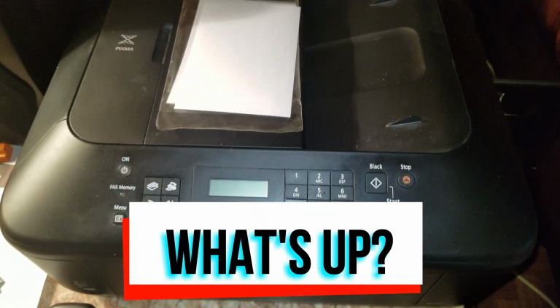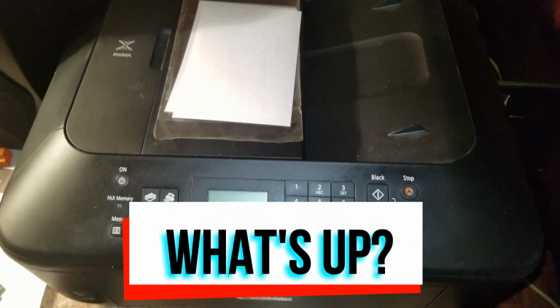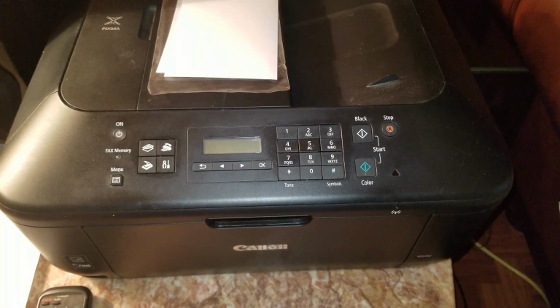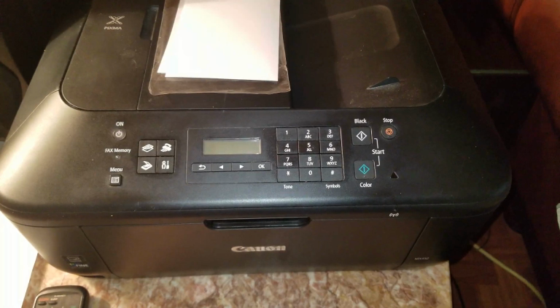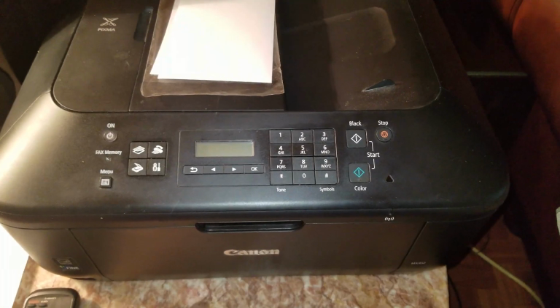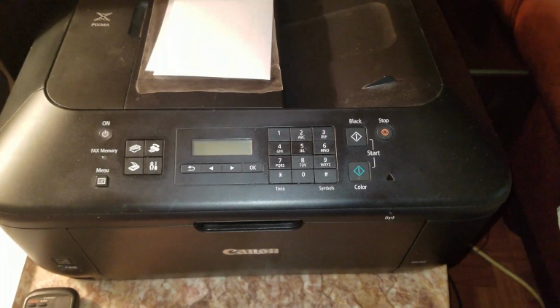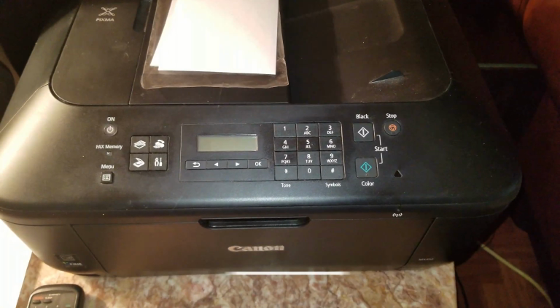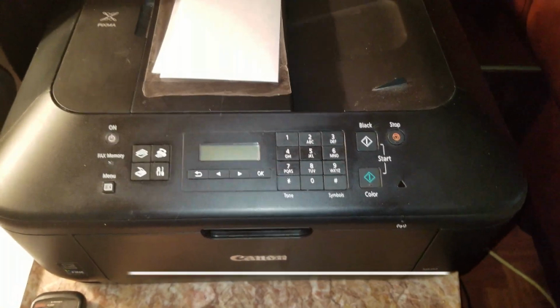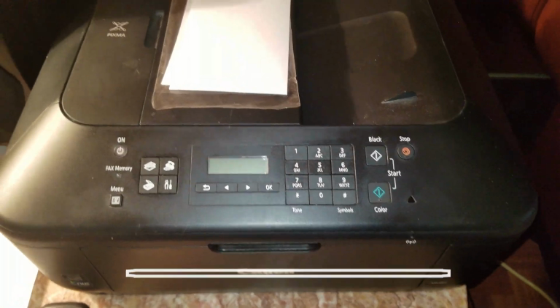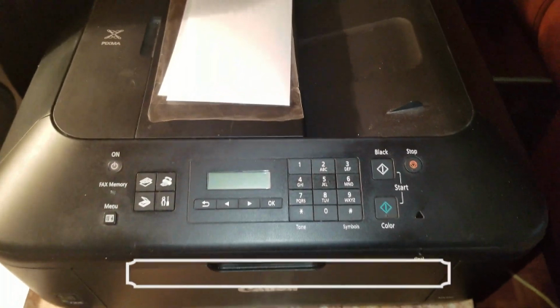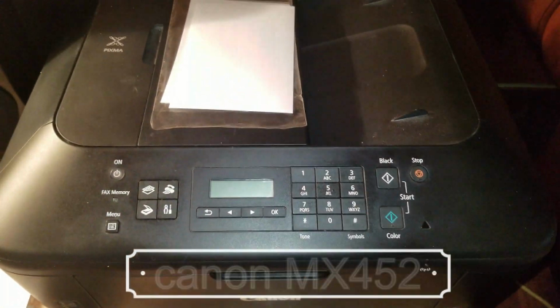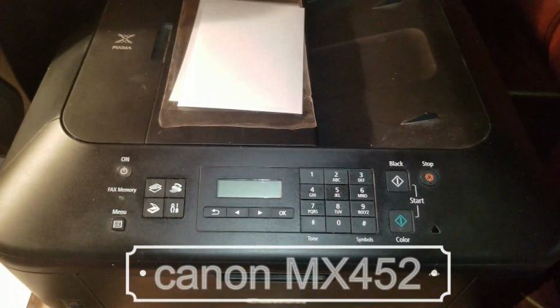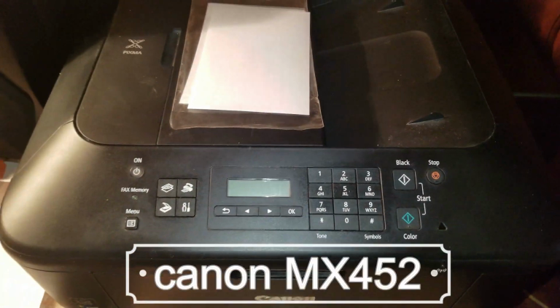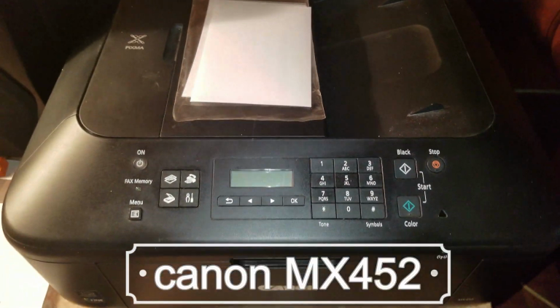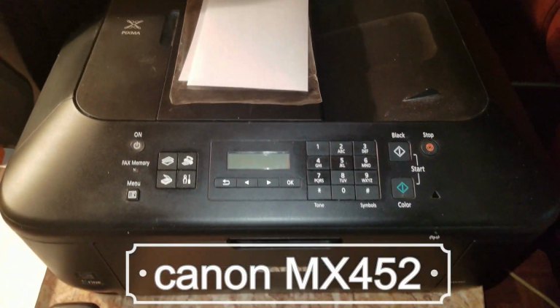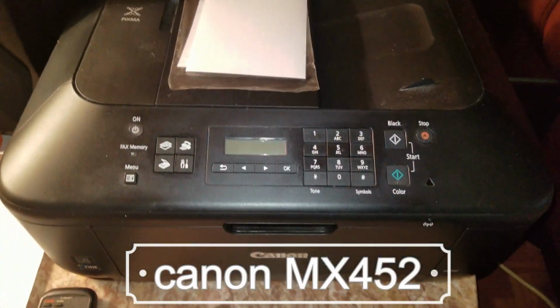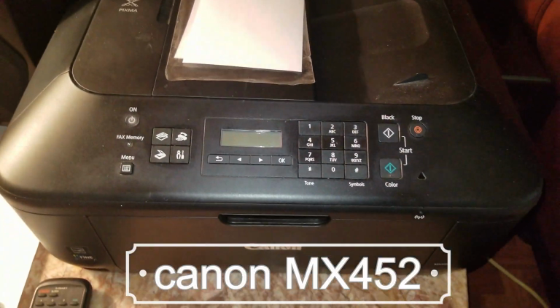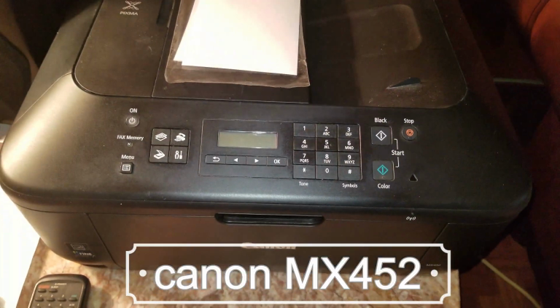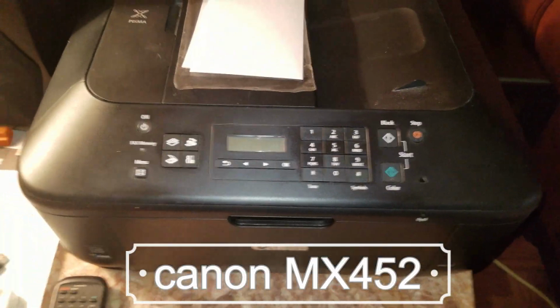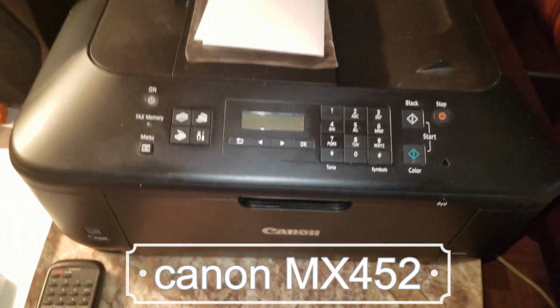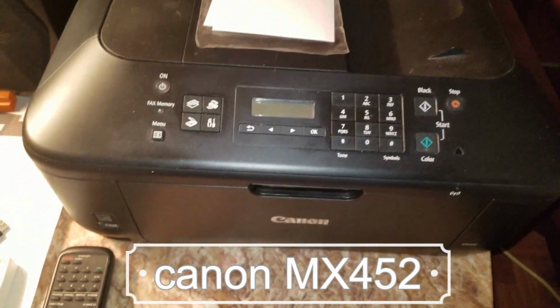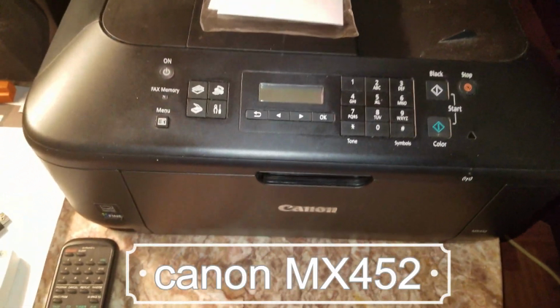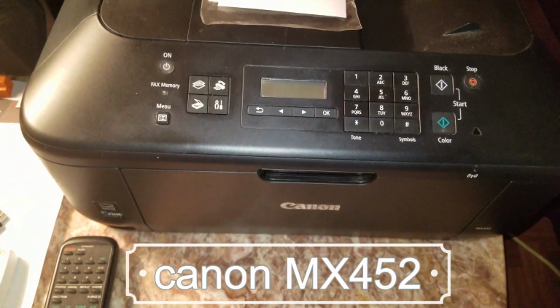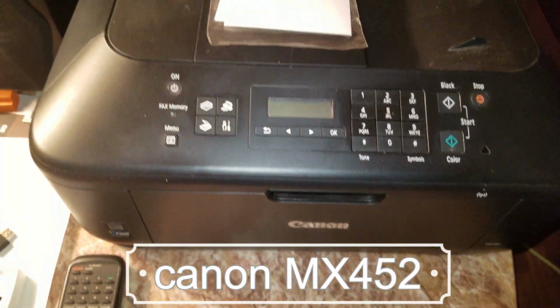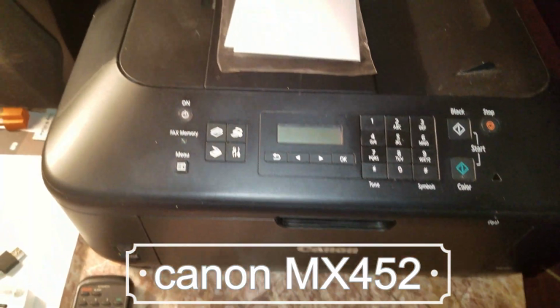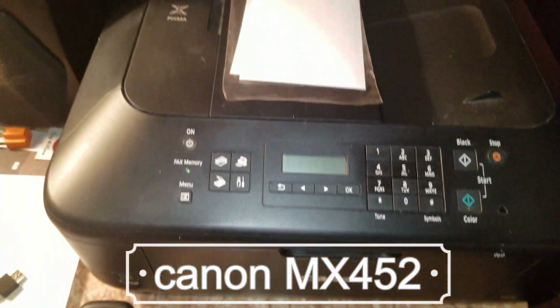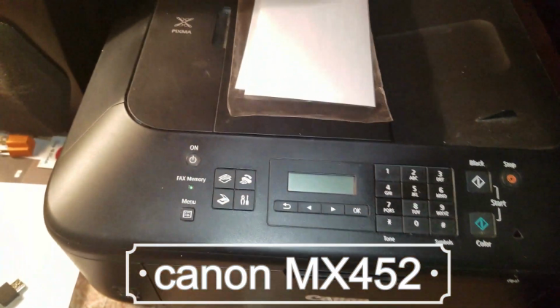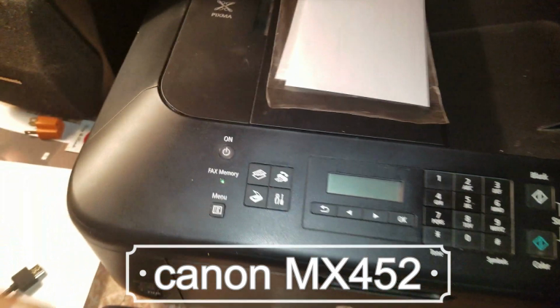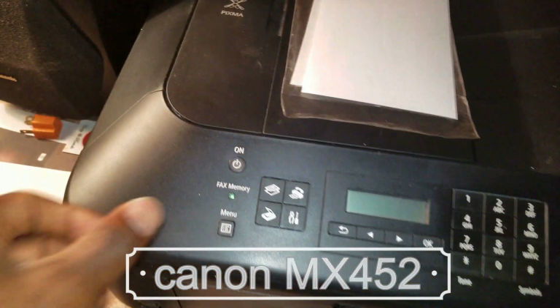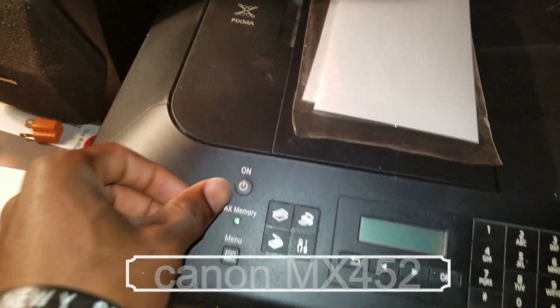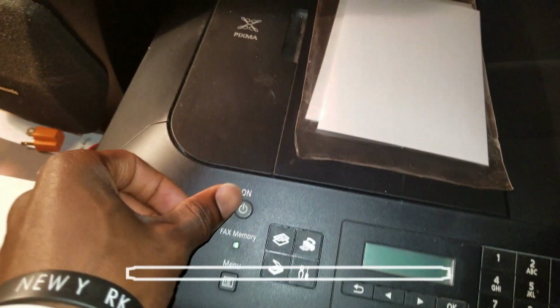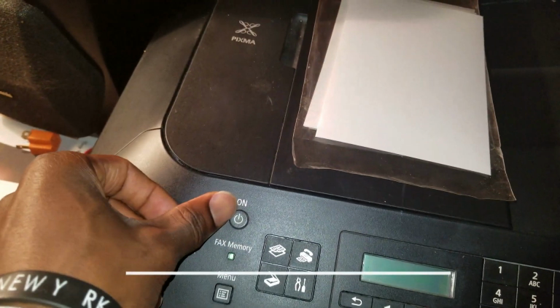Here is the printer. Go ahead and turn it on.